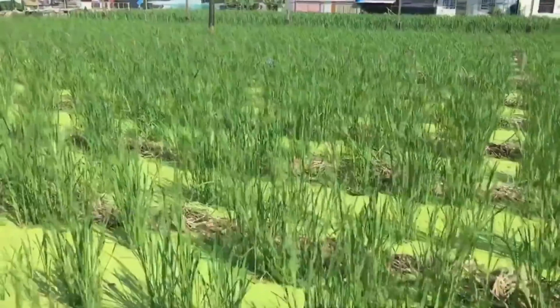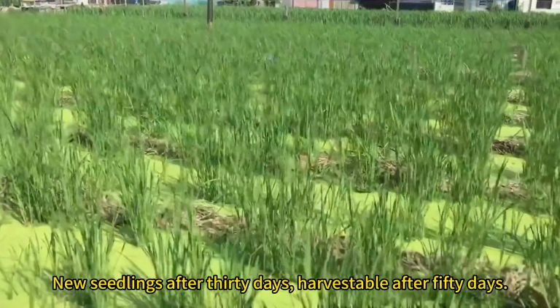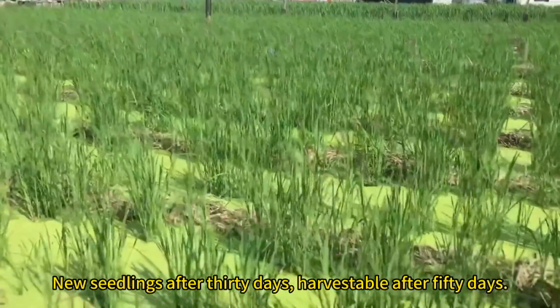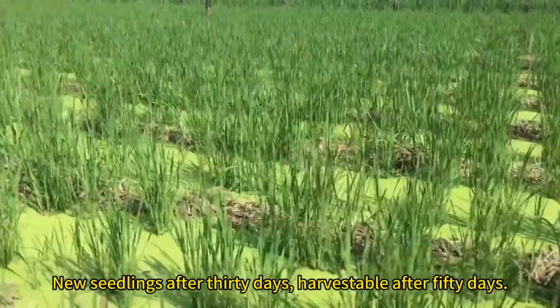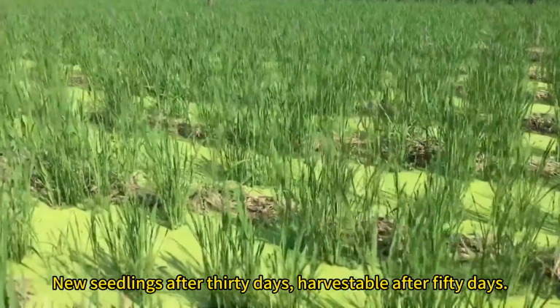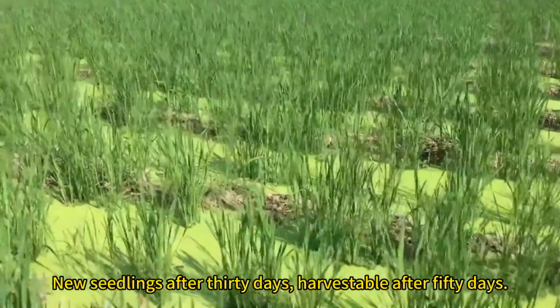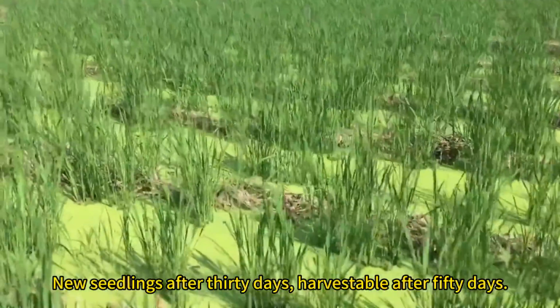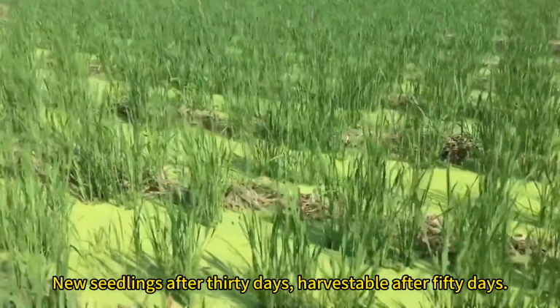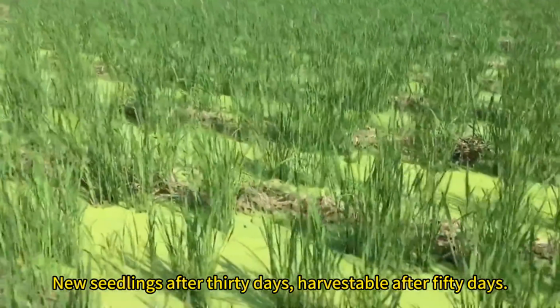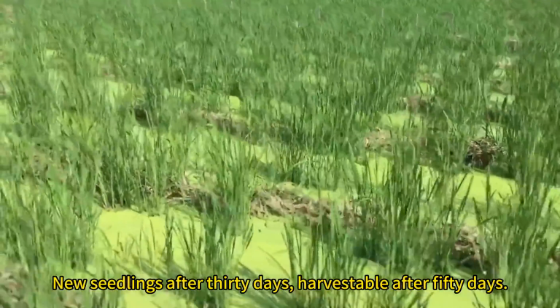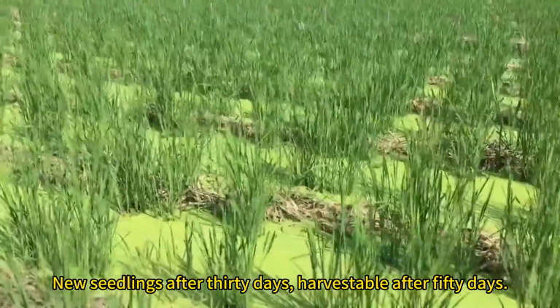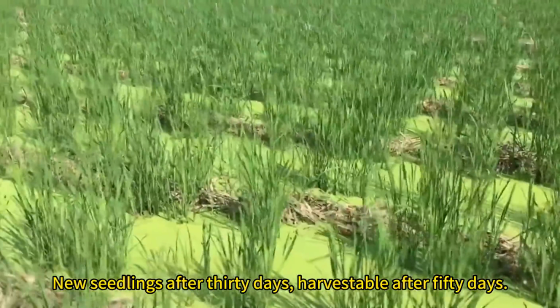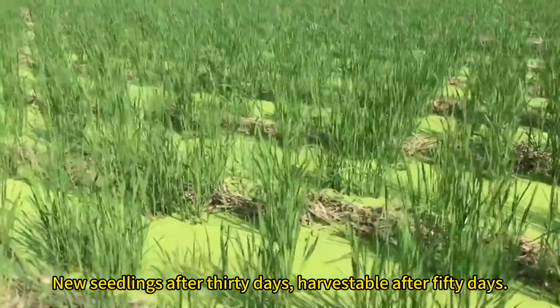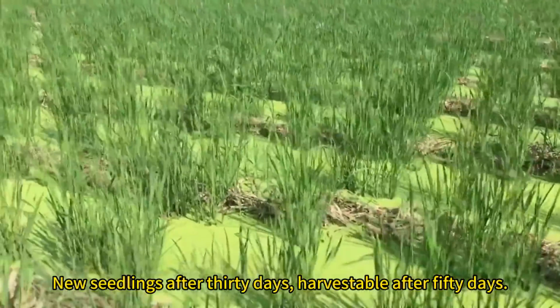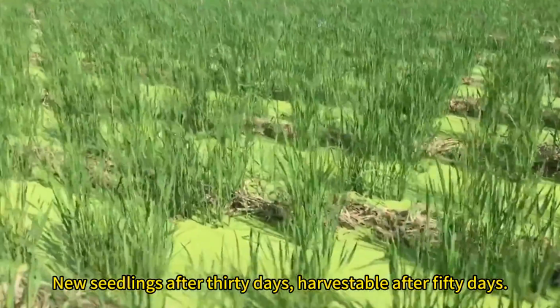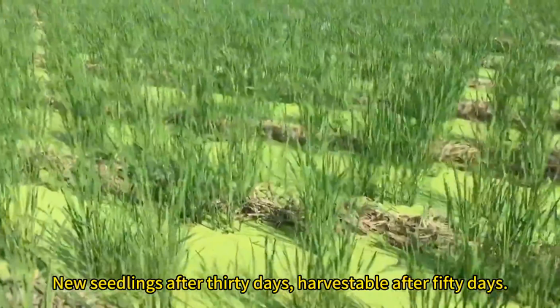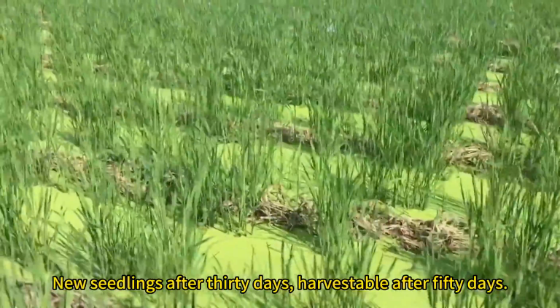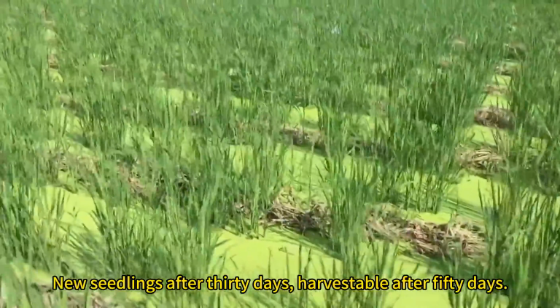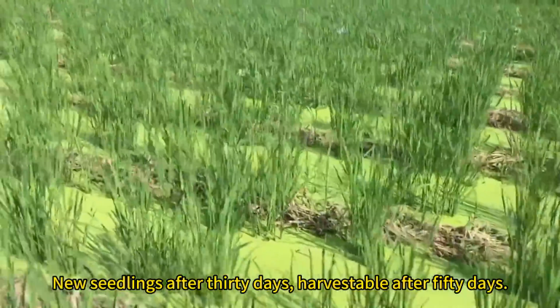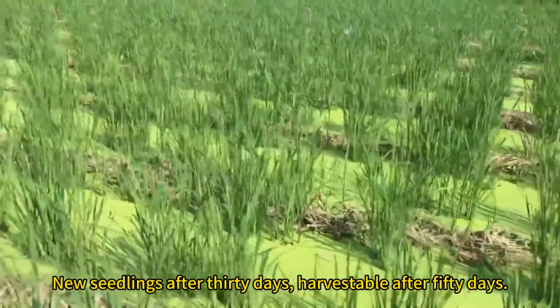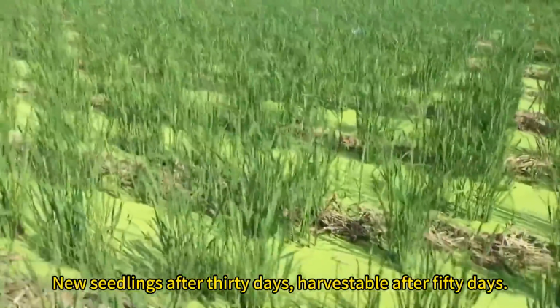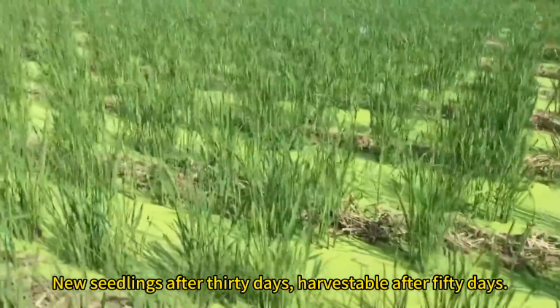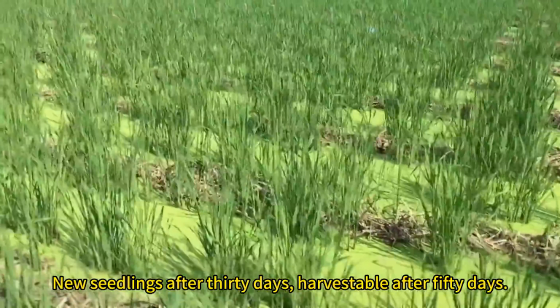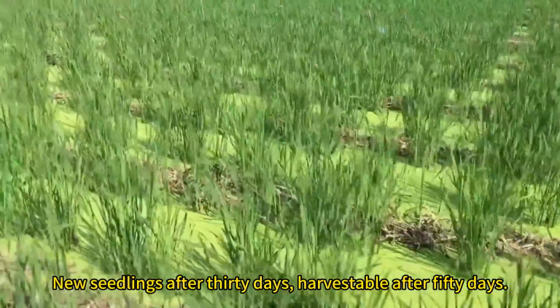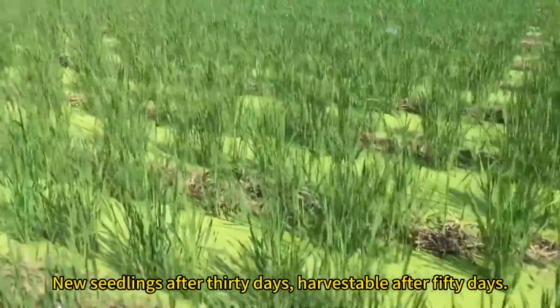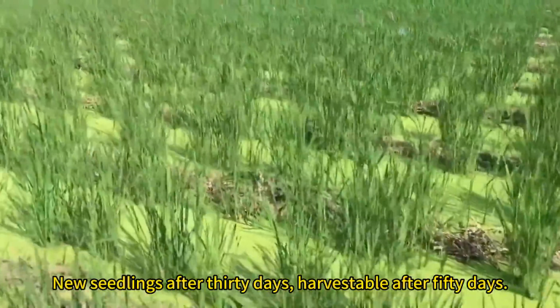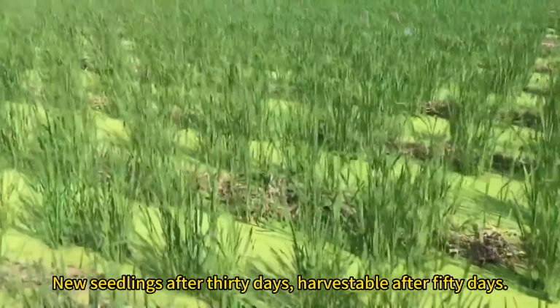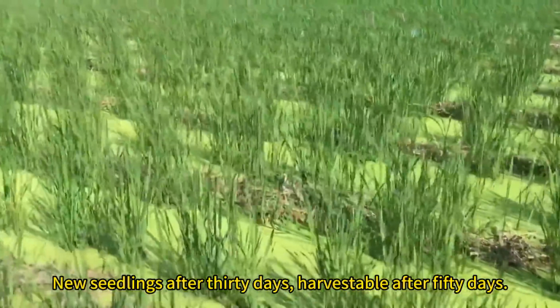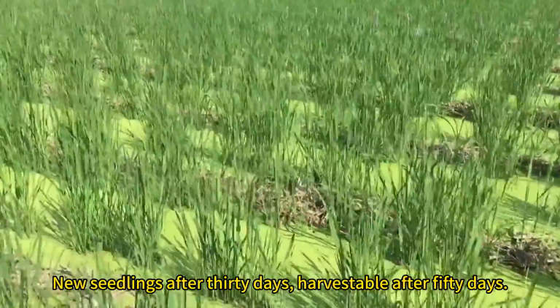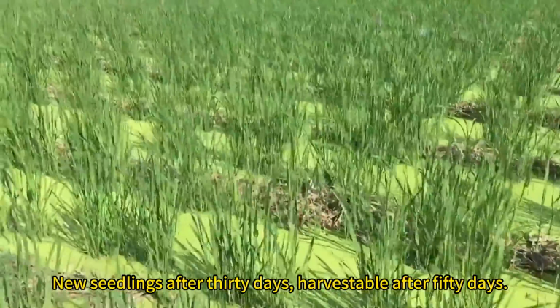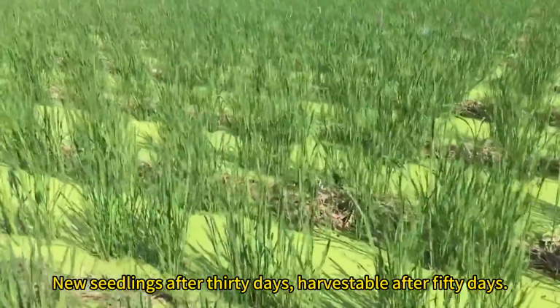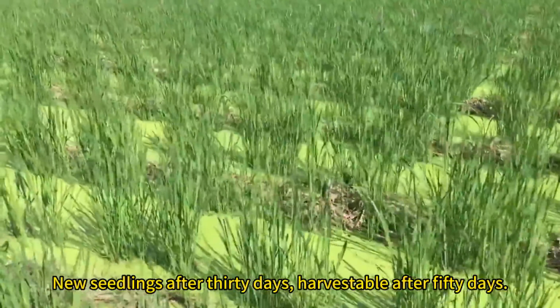New seedlings are ready after 30 days, and harvestable after 50 days.